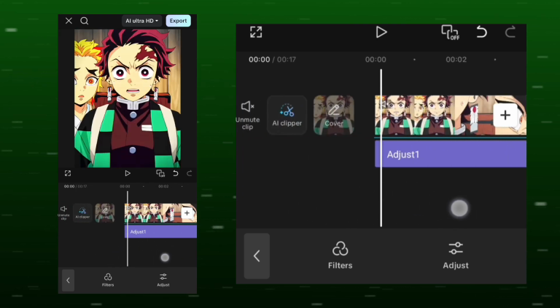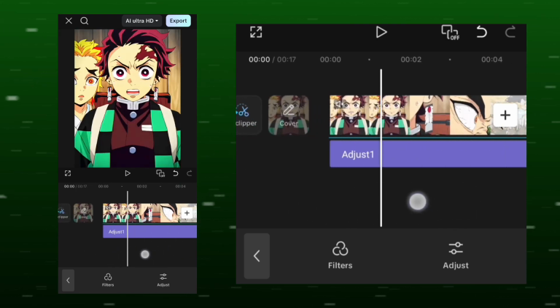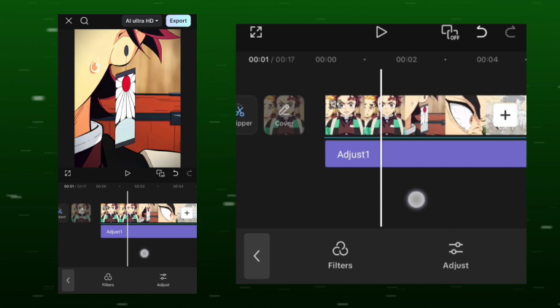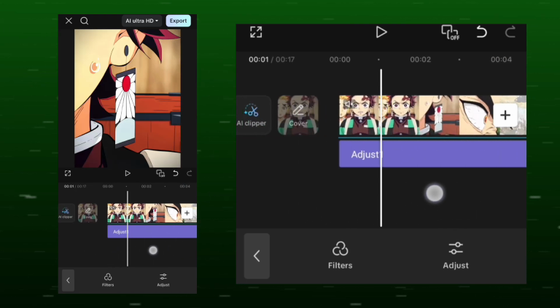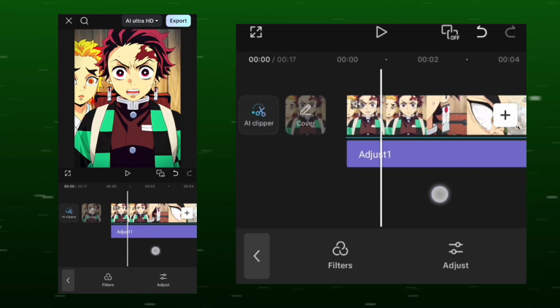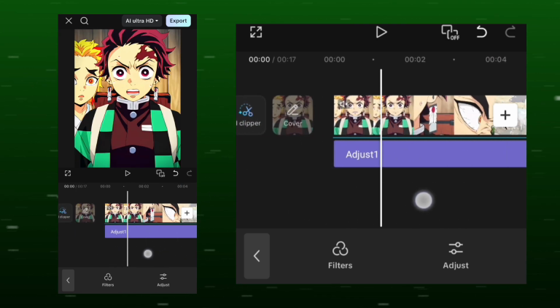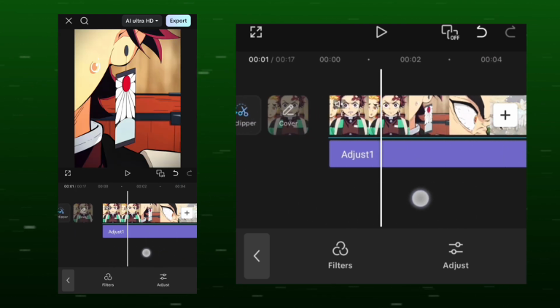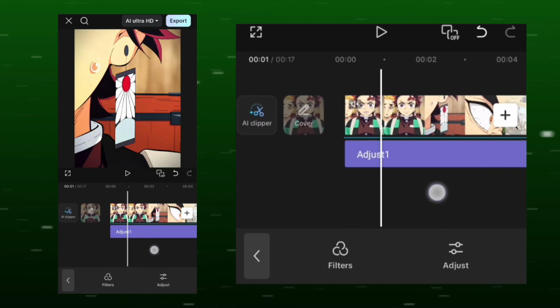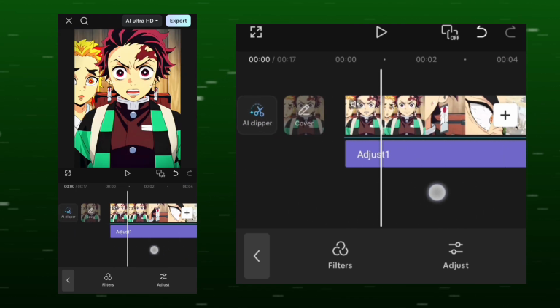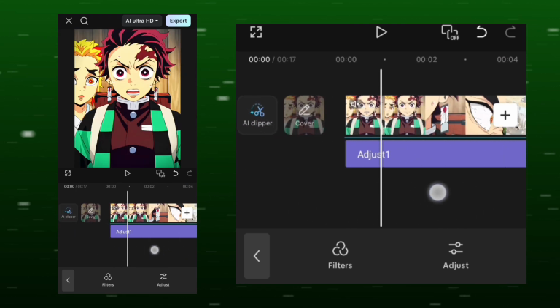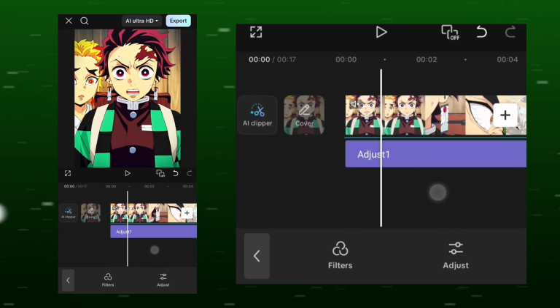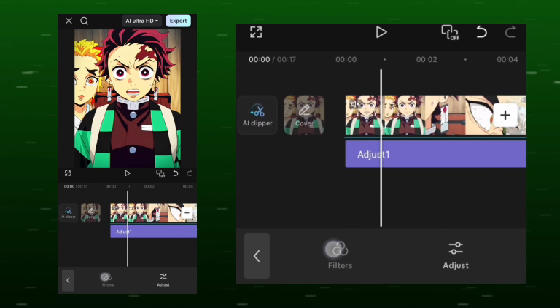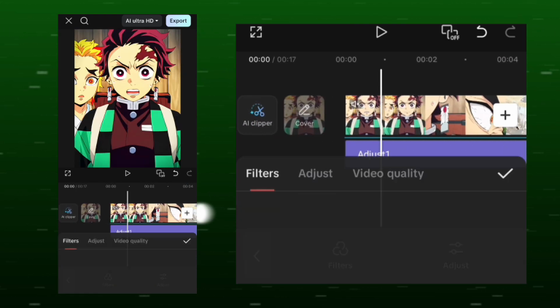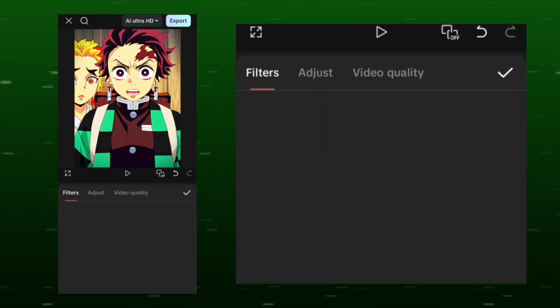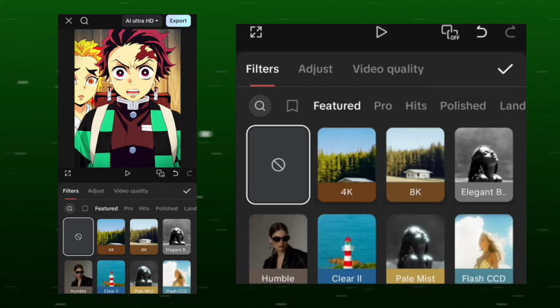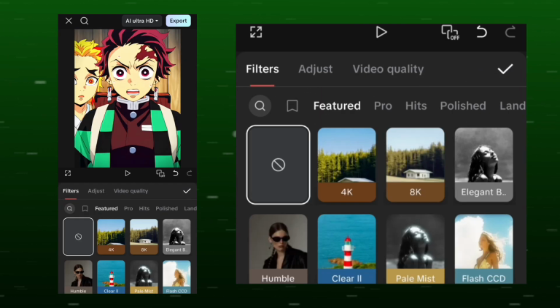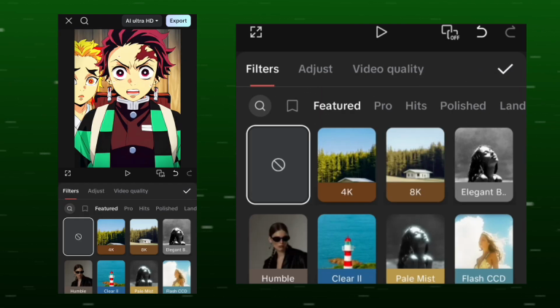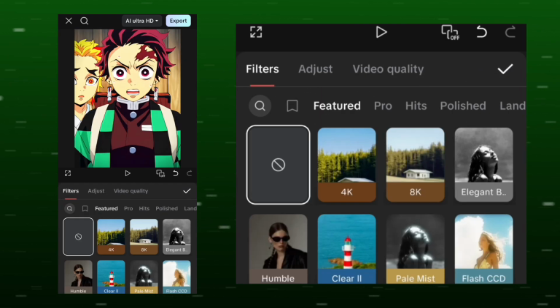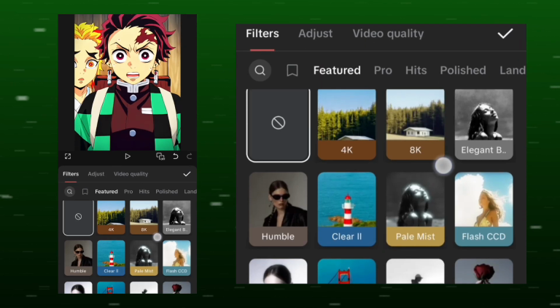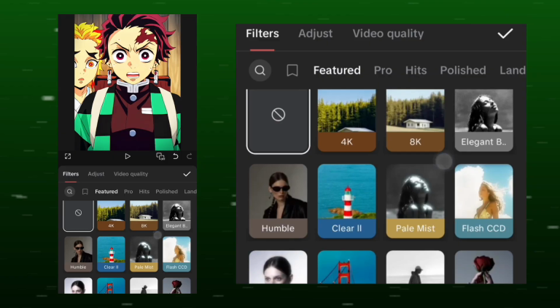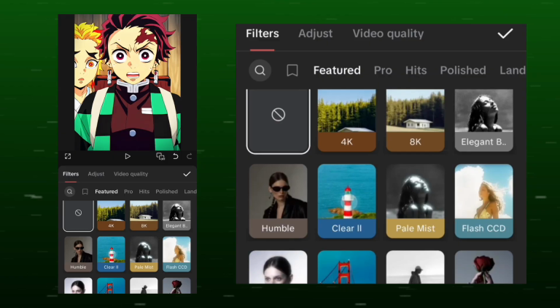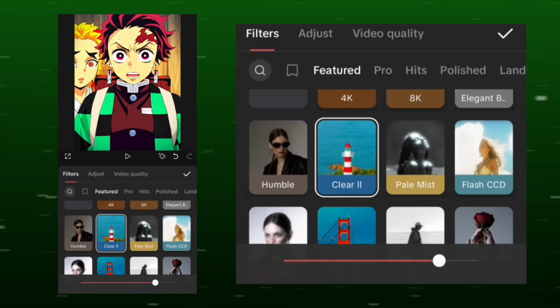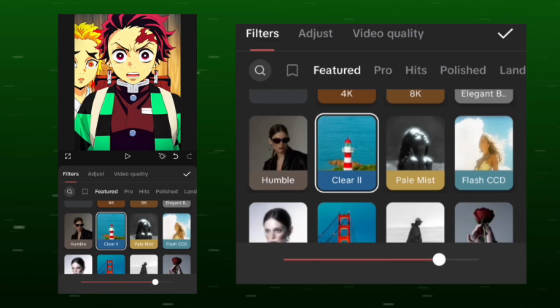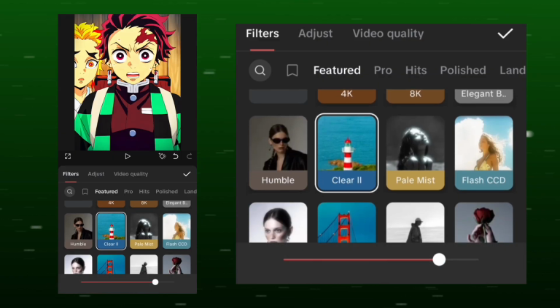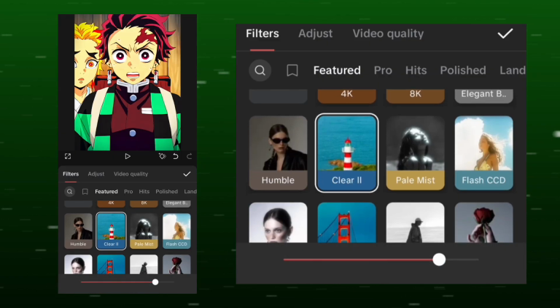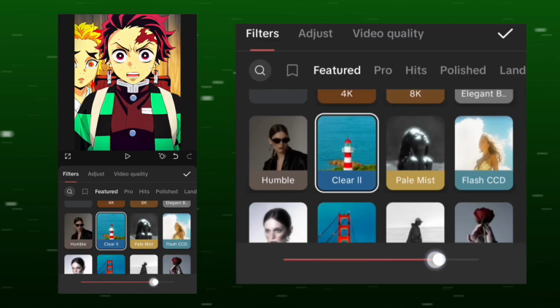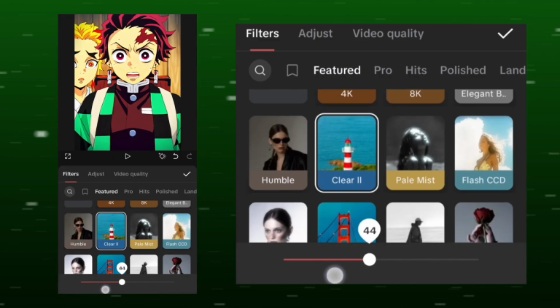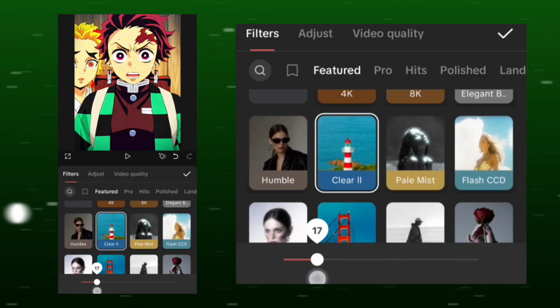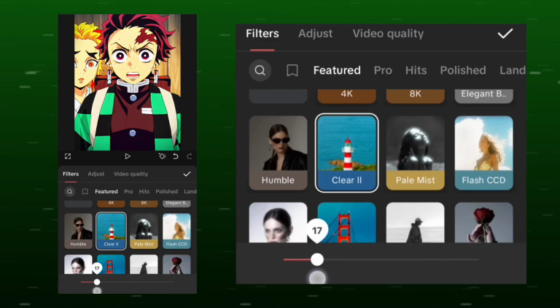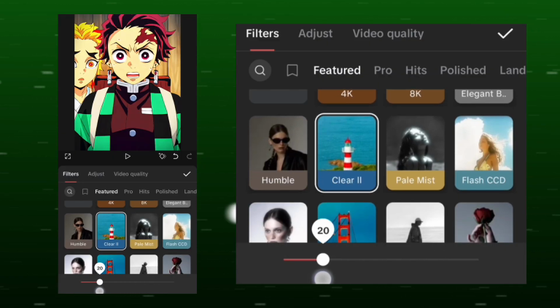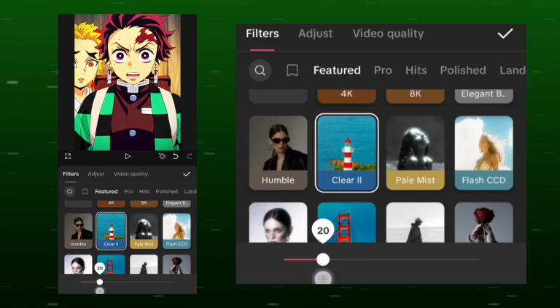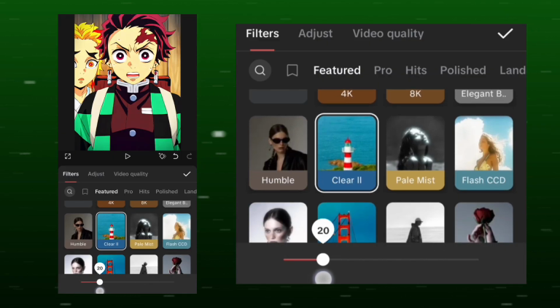Go to Filters. Select Clear 2 — this enhances clarity. Keep it around 25 to 30%.